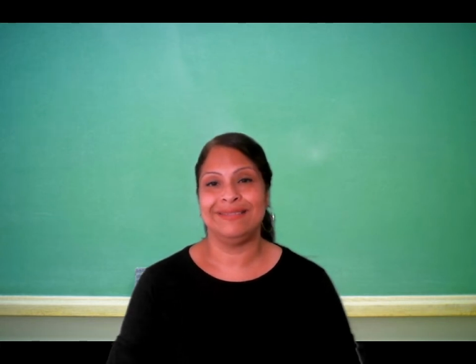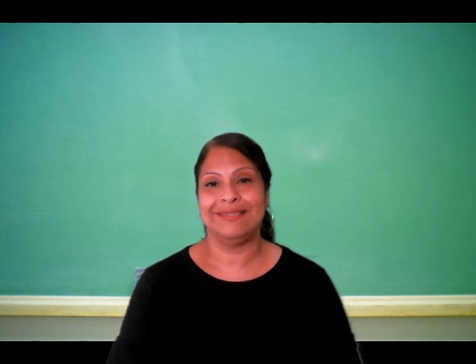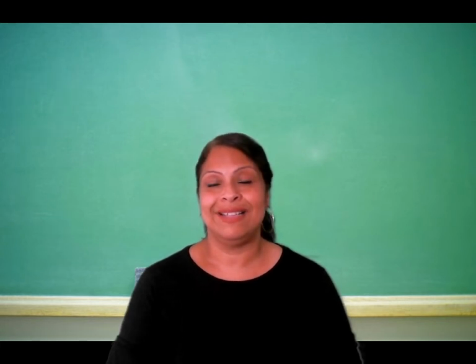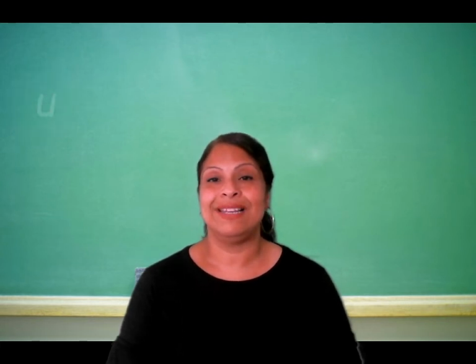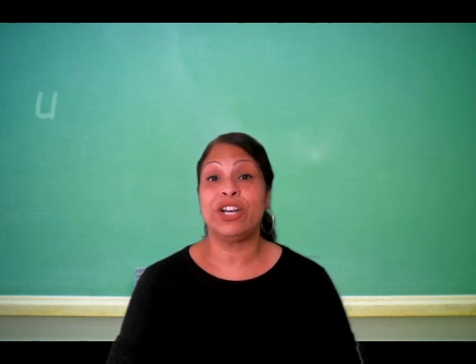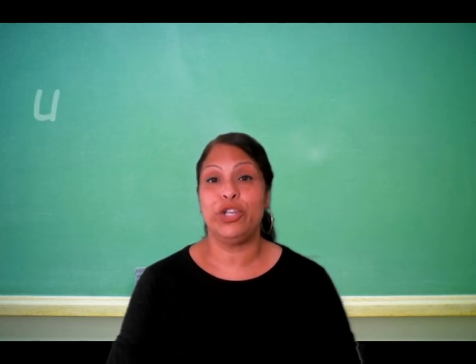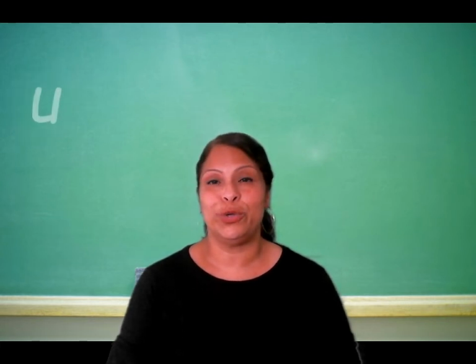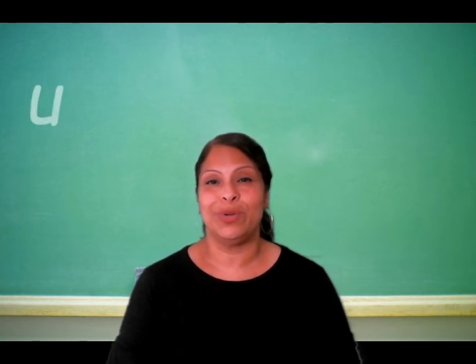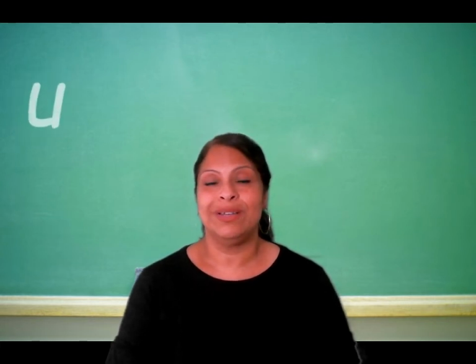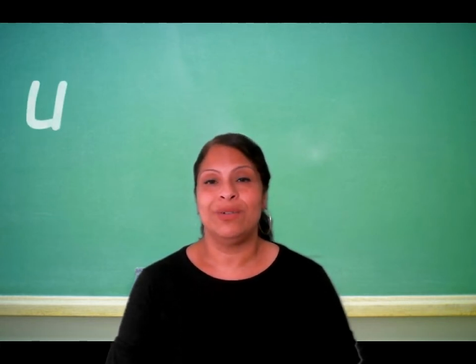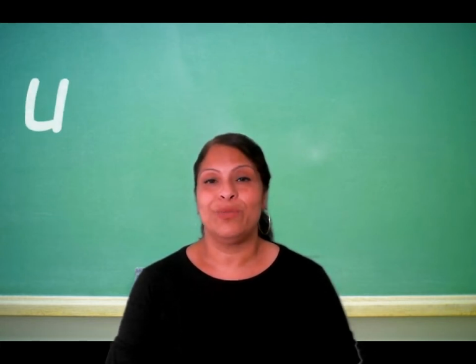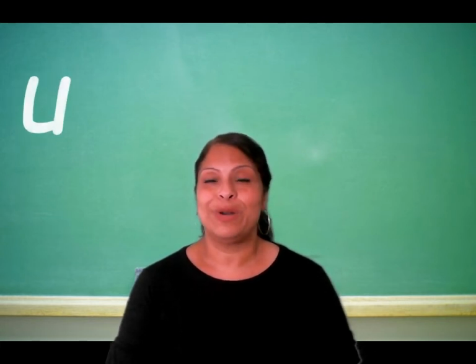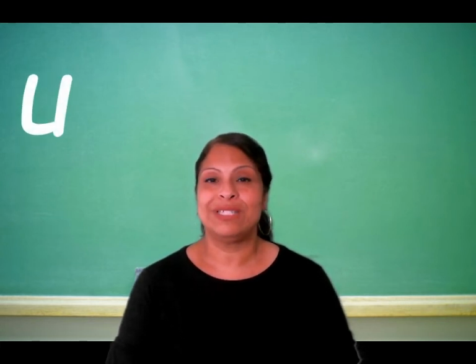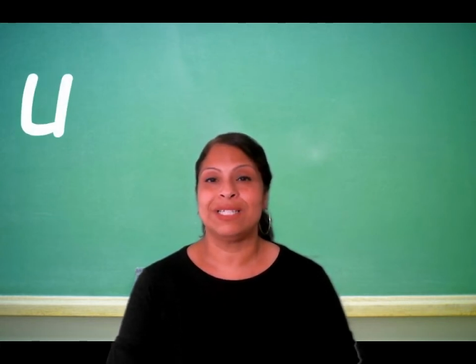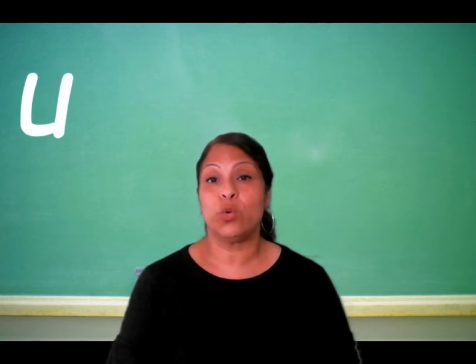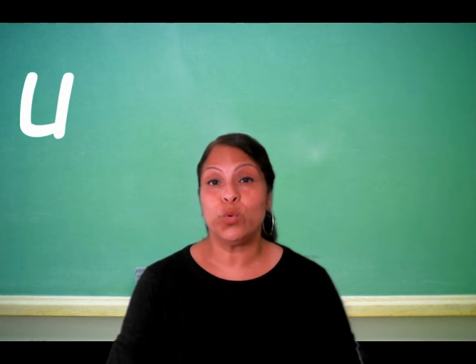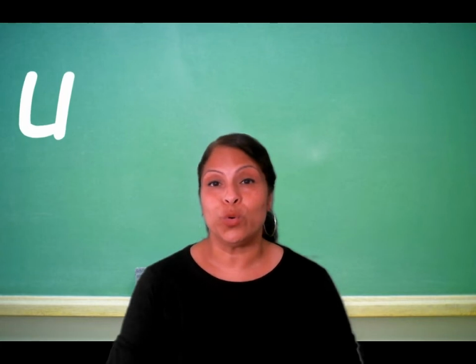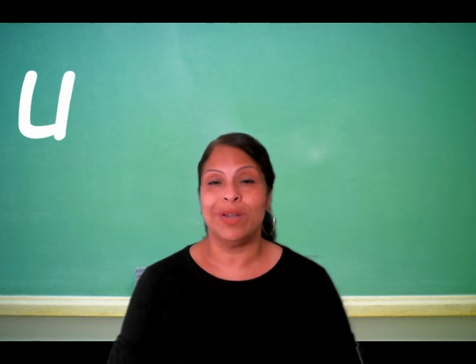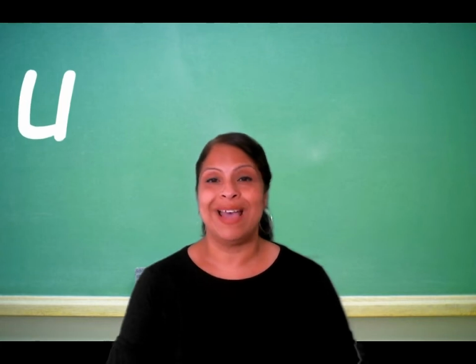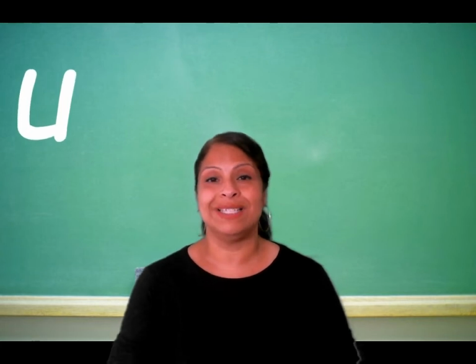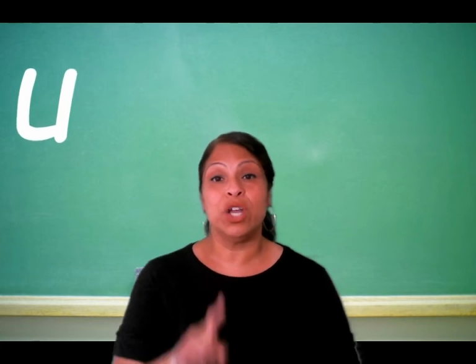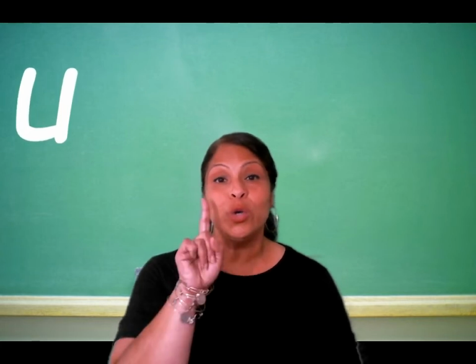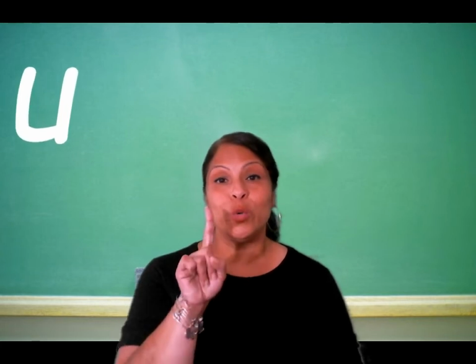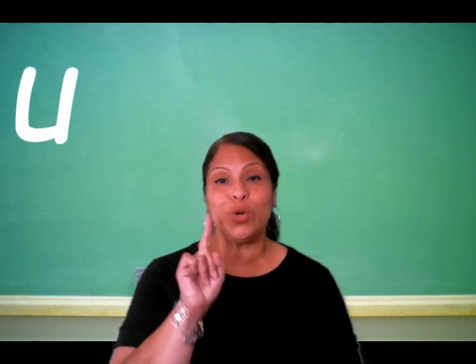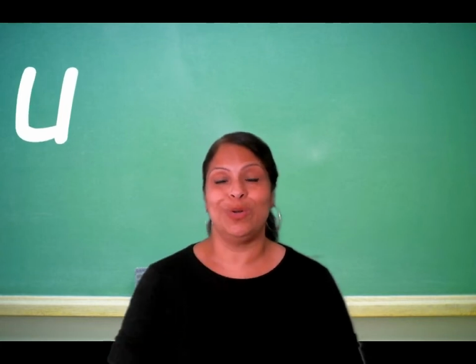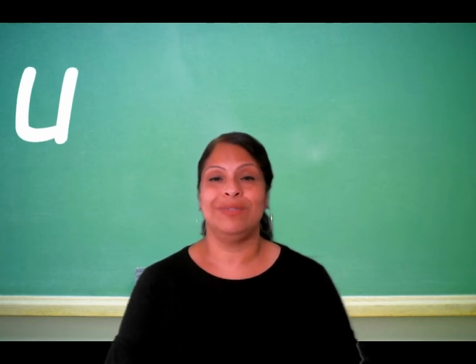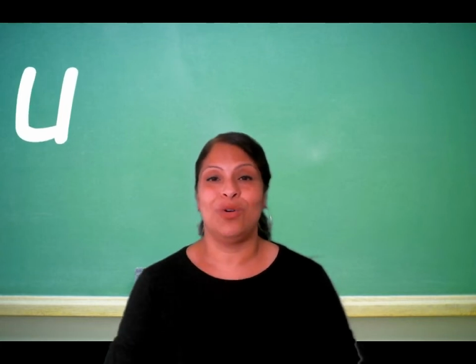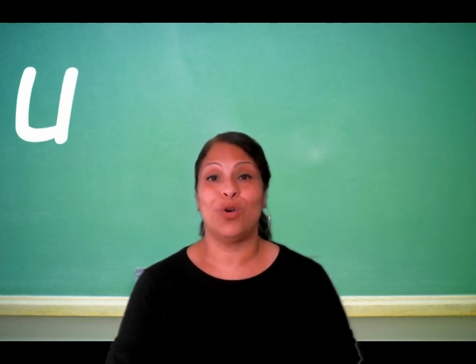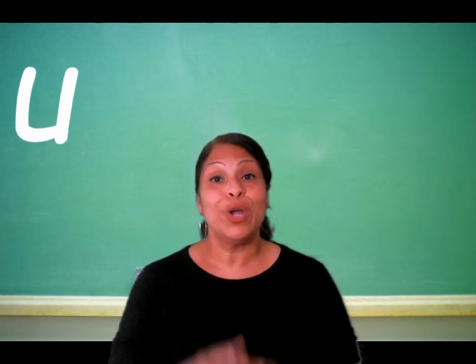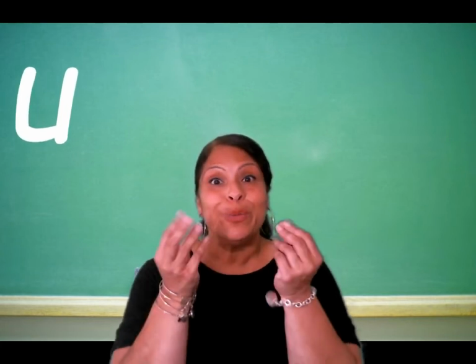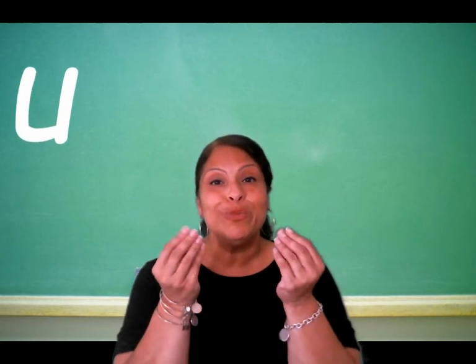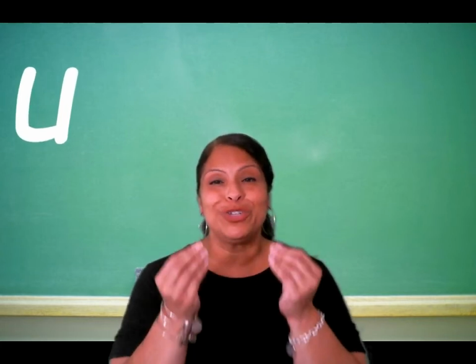The letter U, pronounced as 'oo', as in uno or mucho.